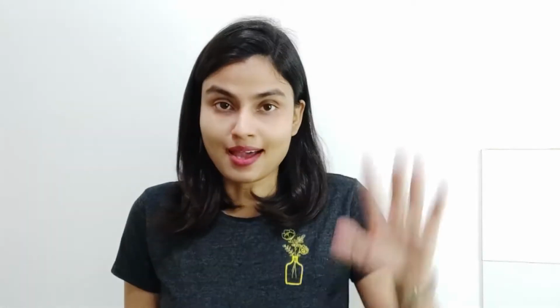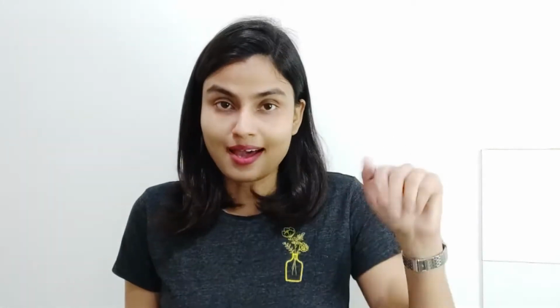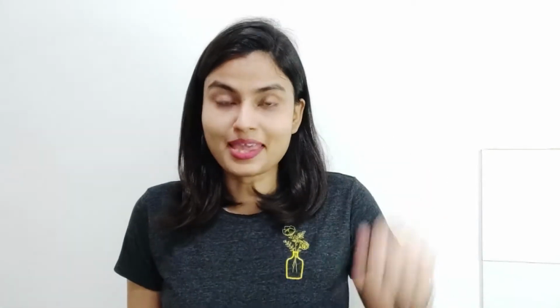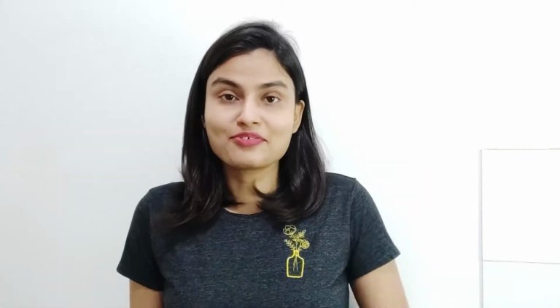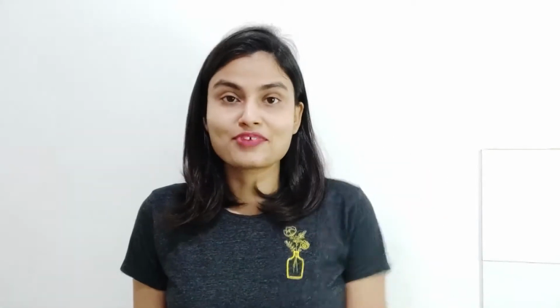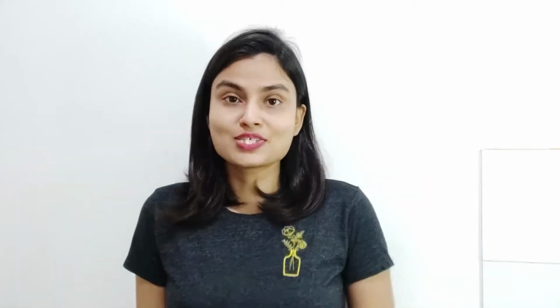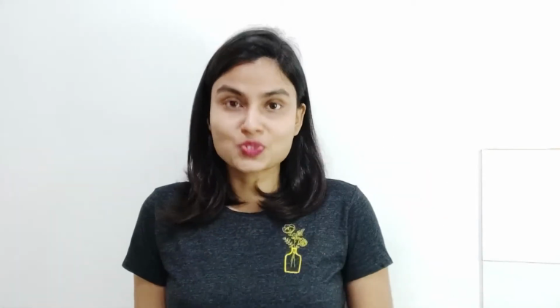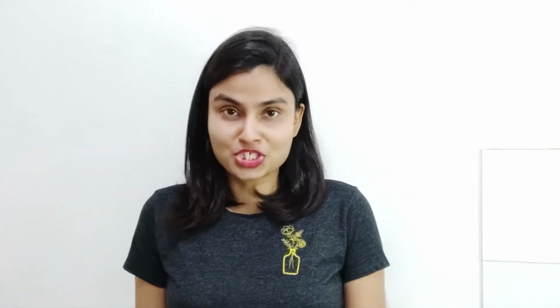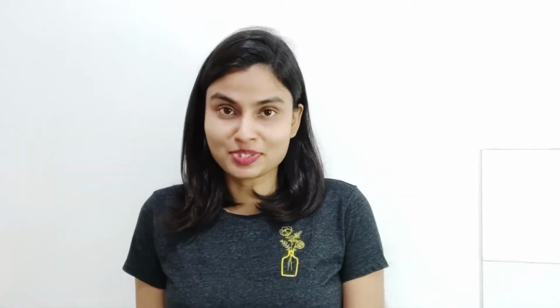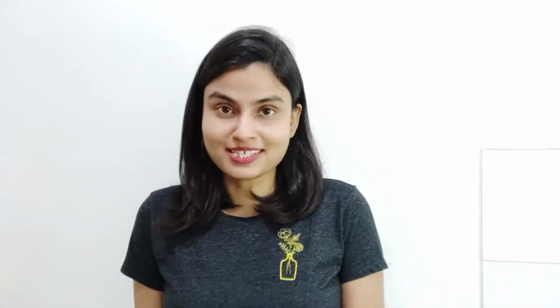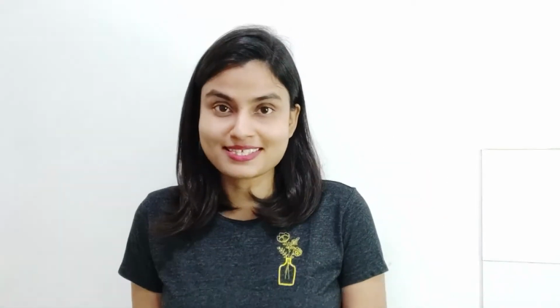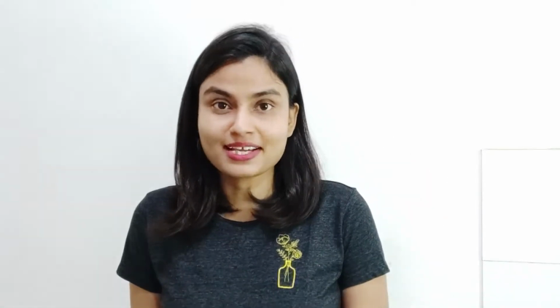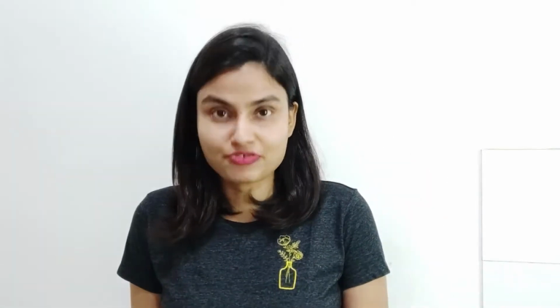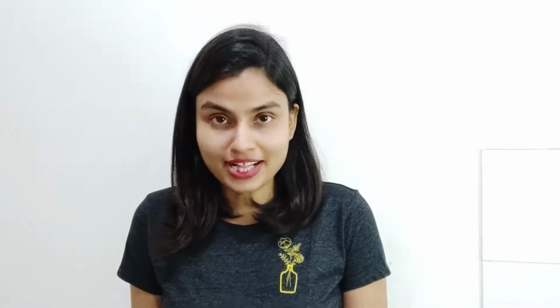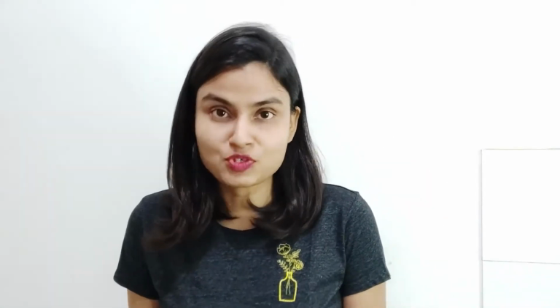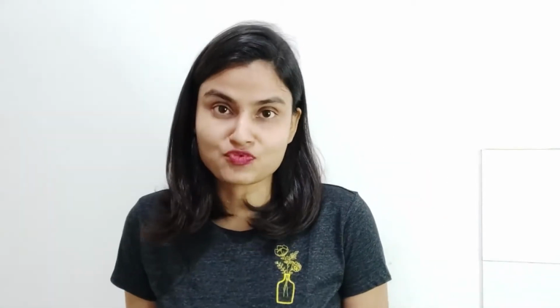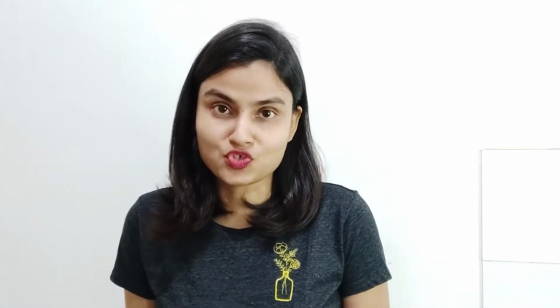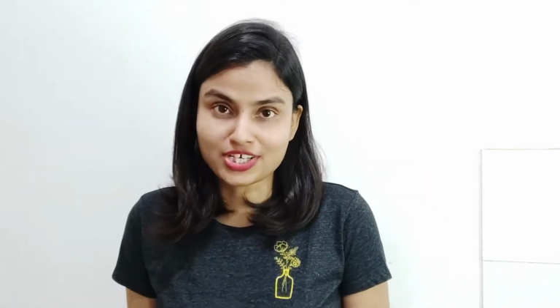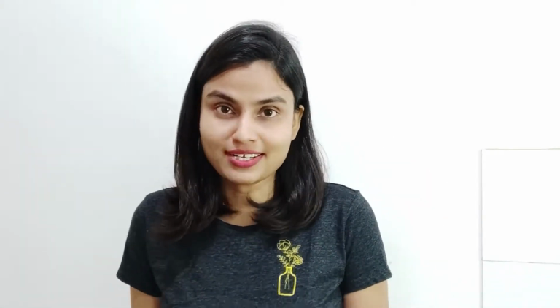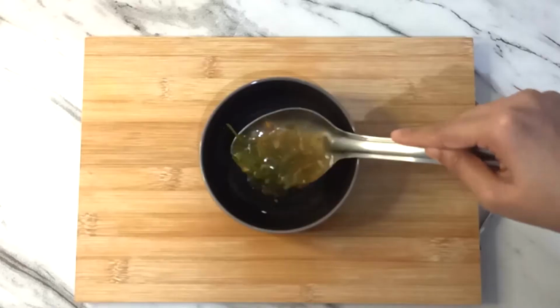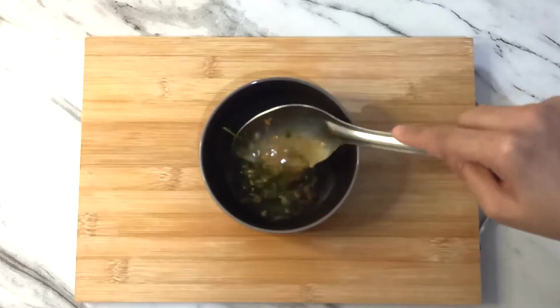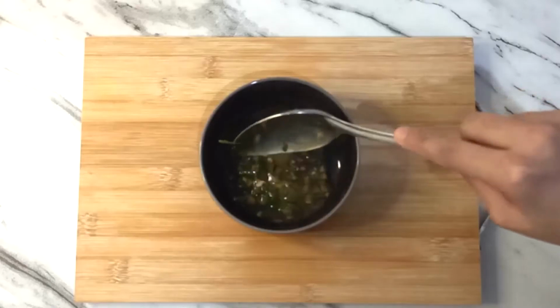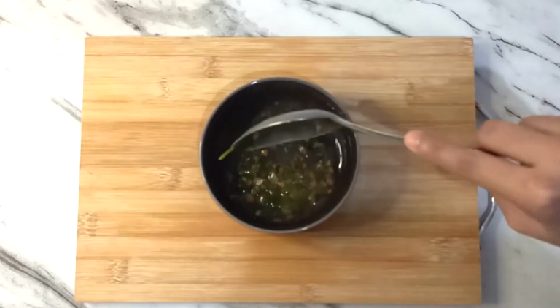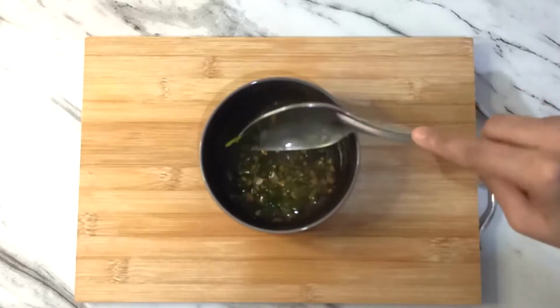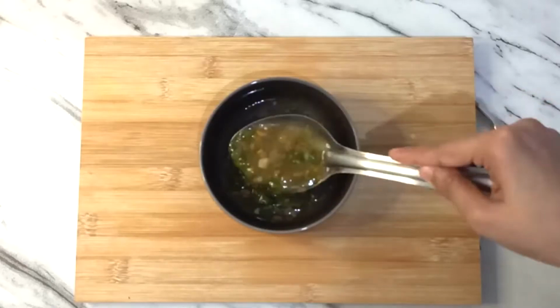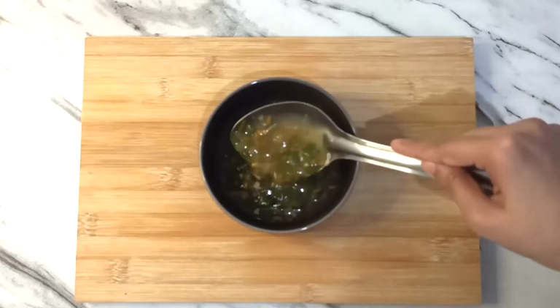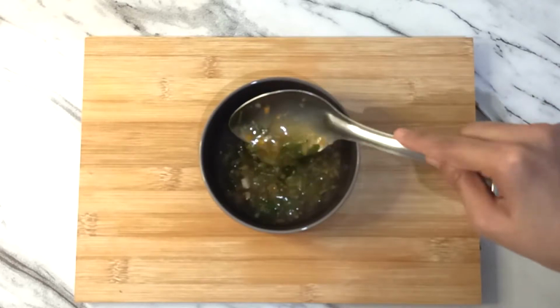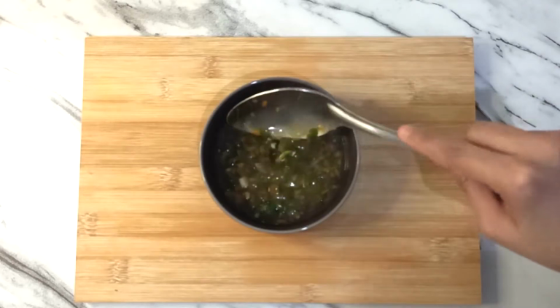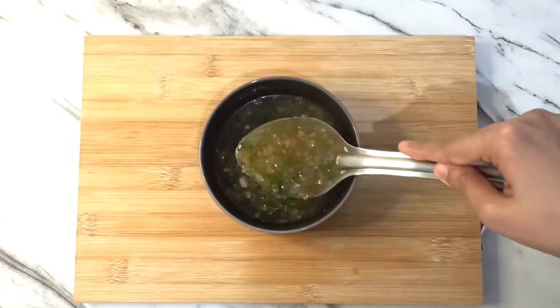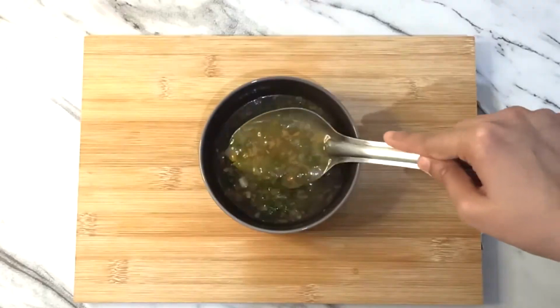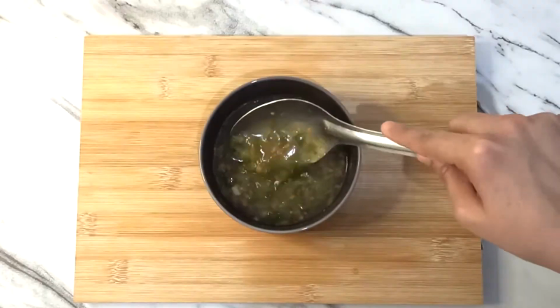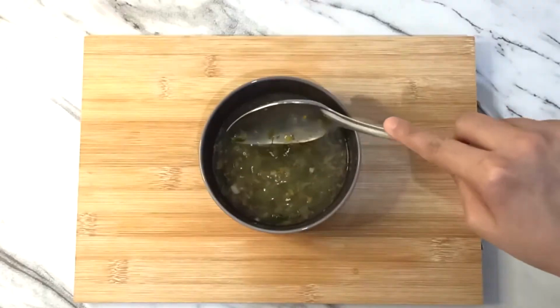Hi everyone, welcome to Food Journey. Today, we will make lemon coriander soup.